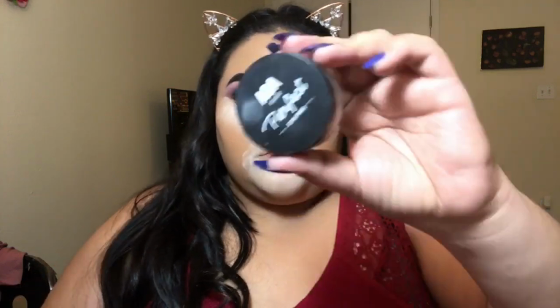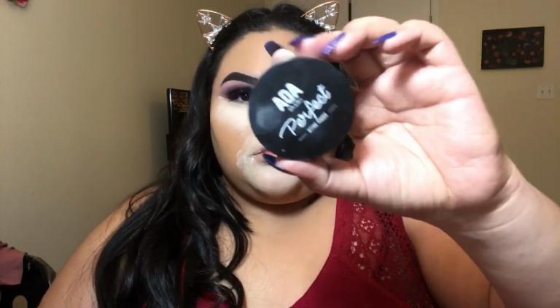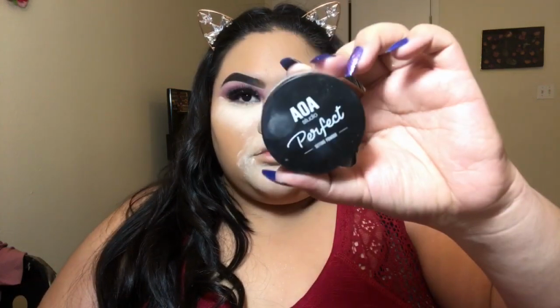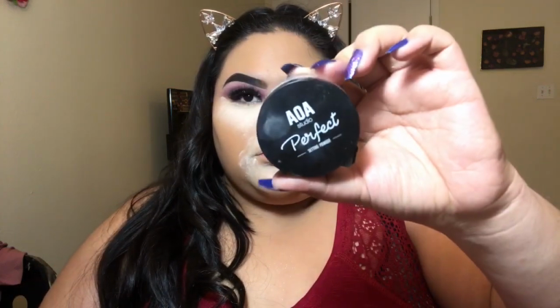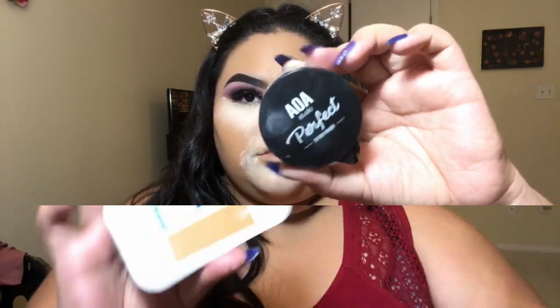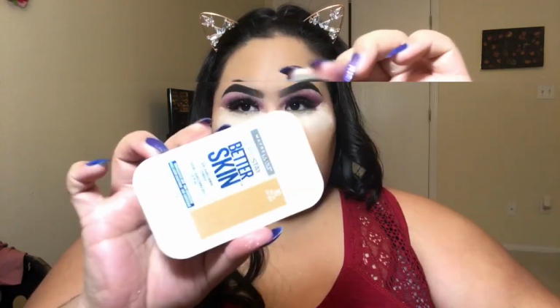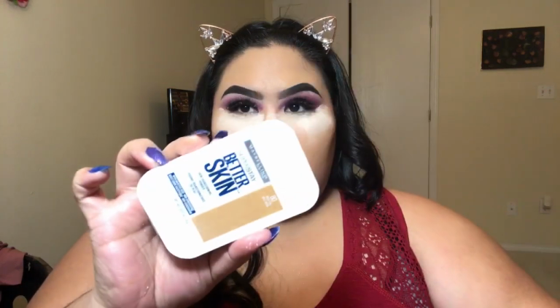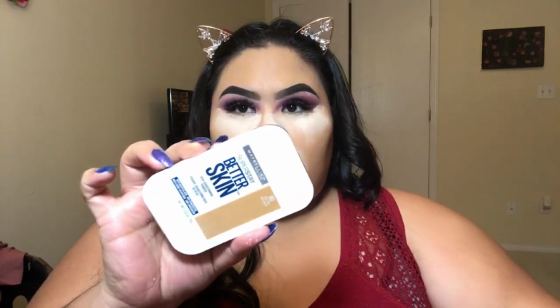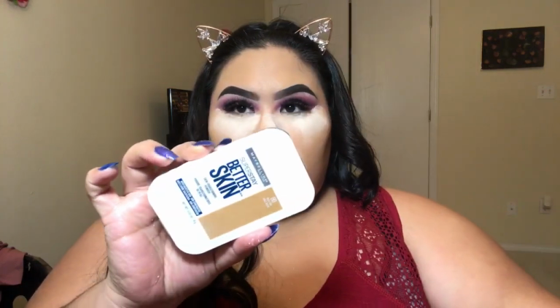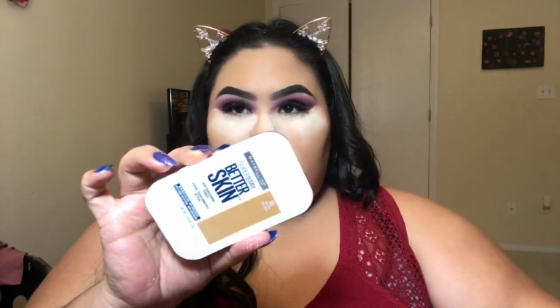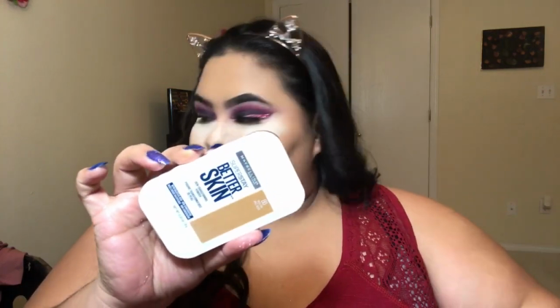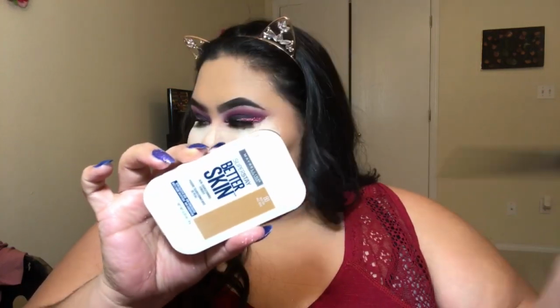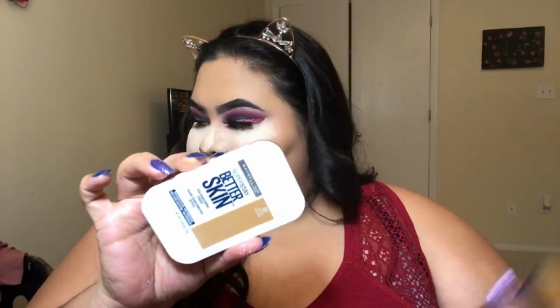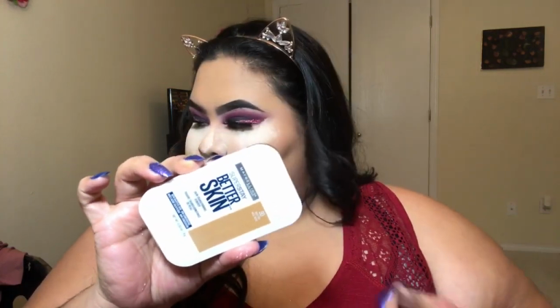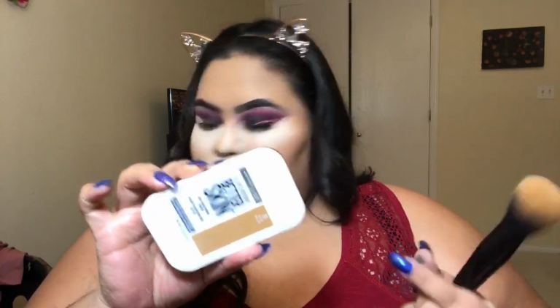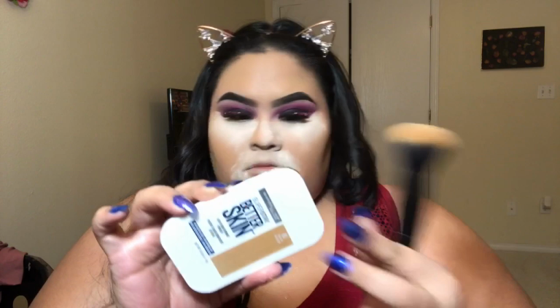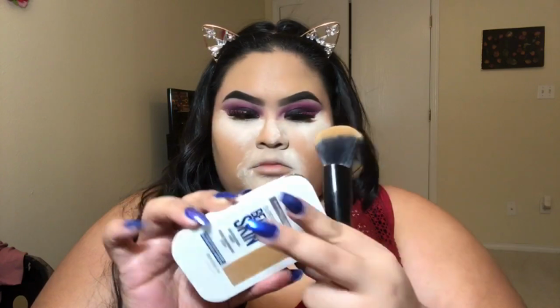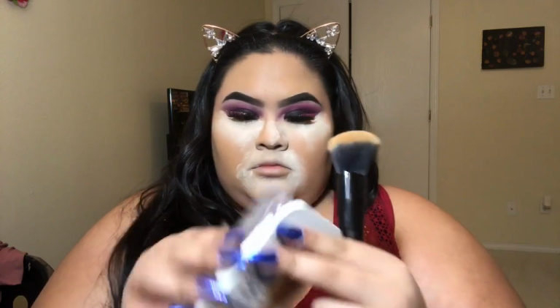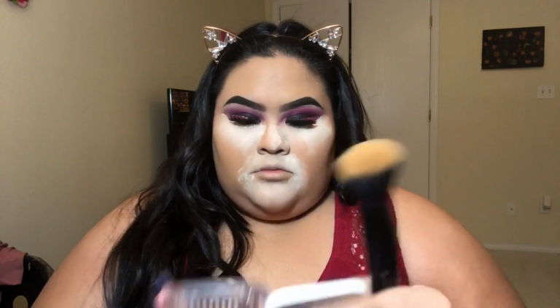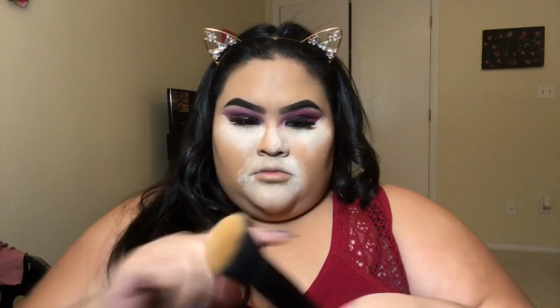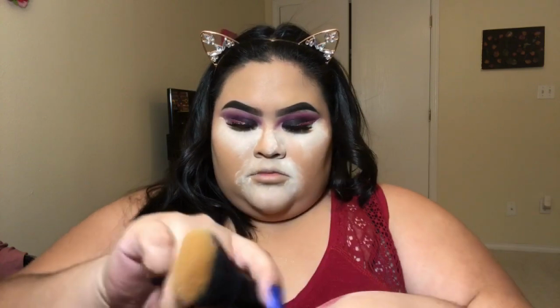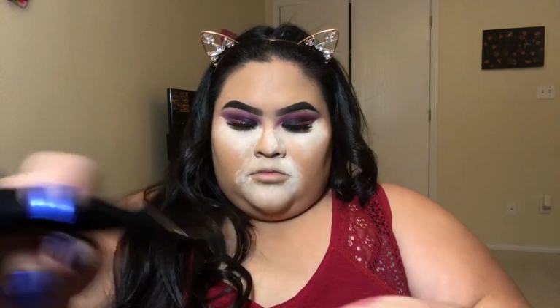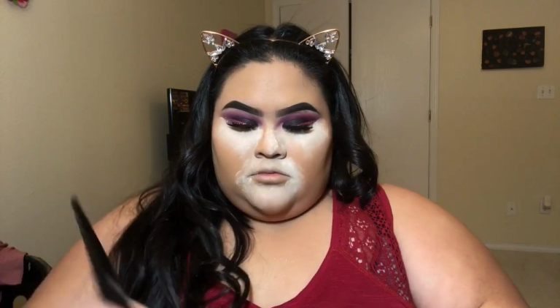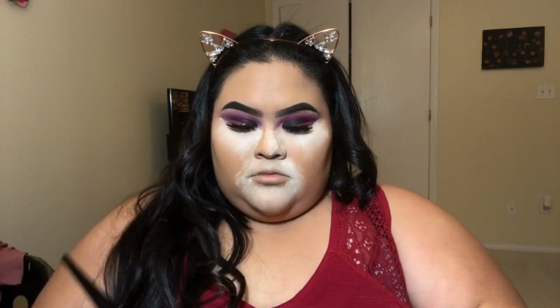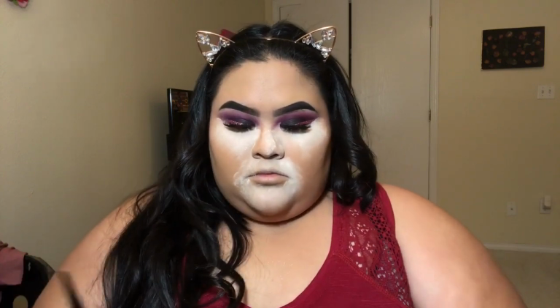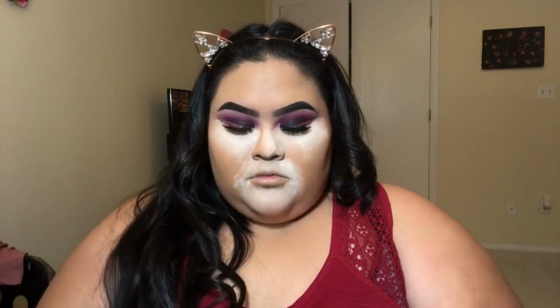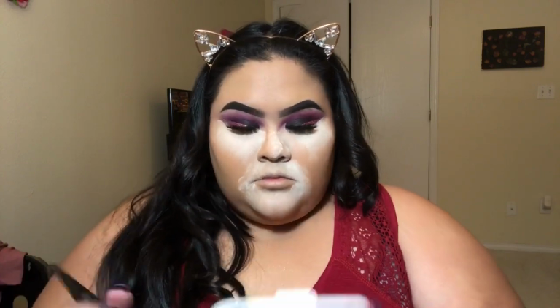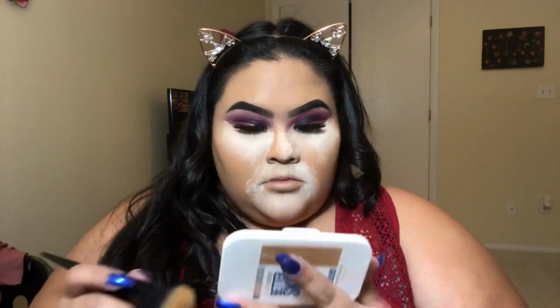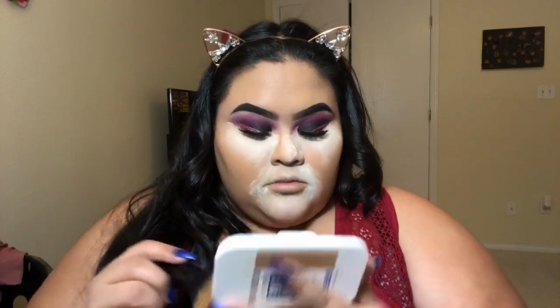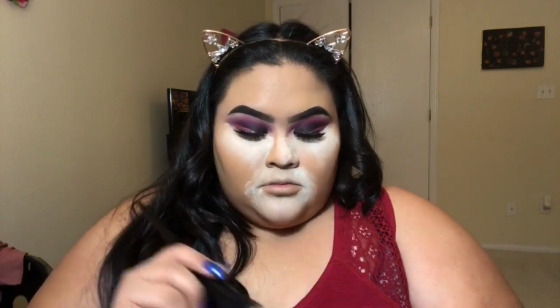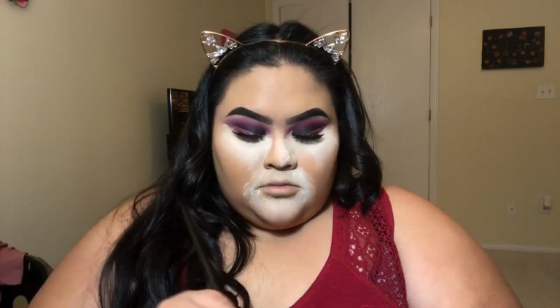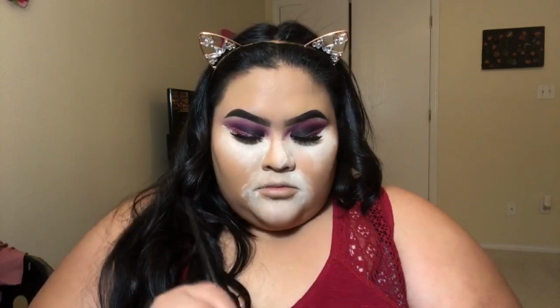To set the rest of the face, I'm going in with the Better Skin pressed powder by Maybelline, applying that all over the face.